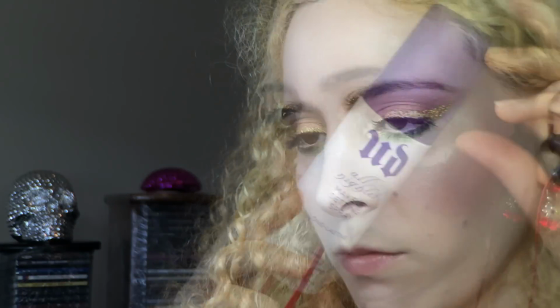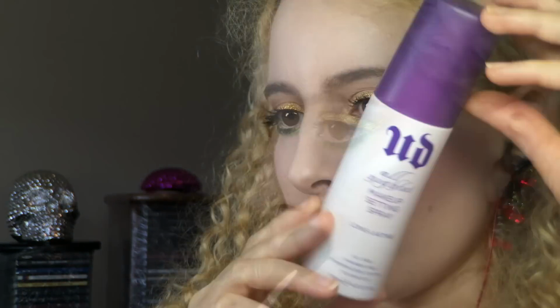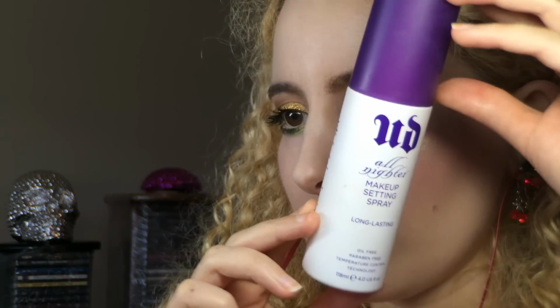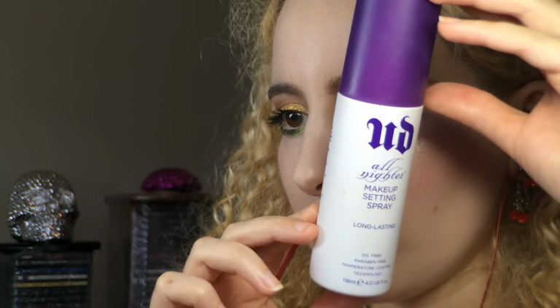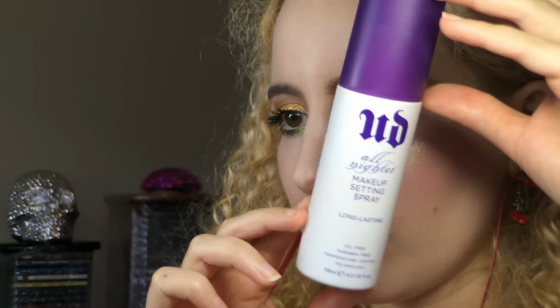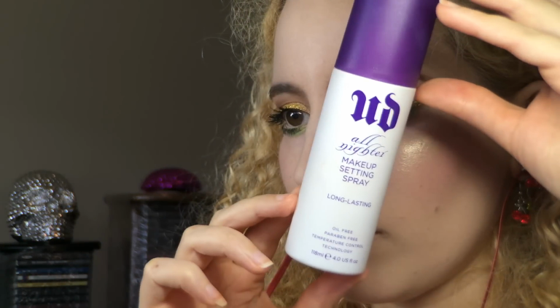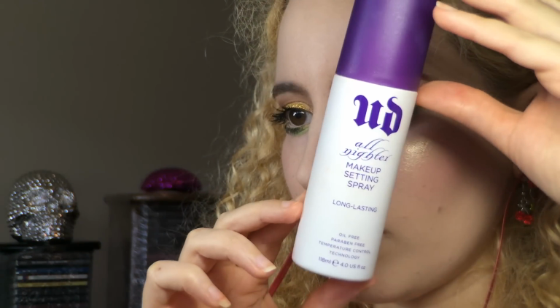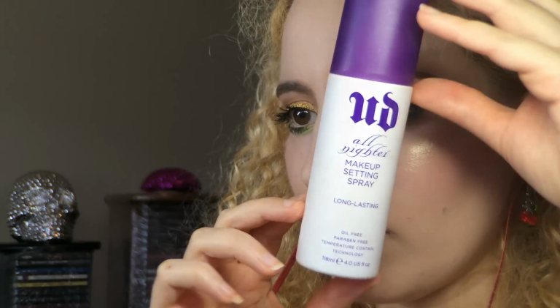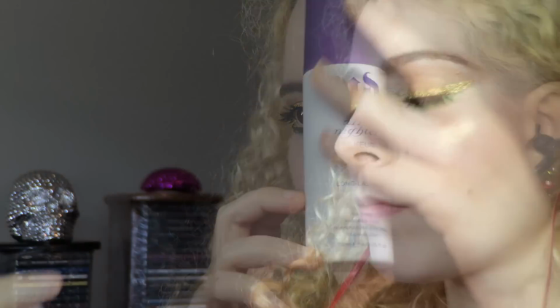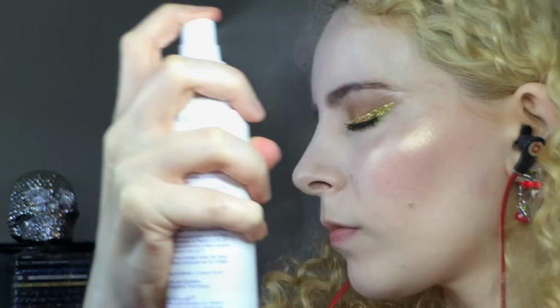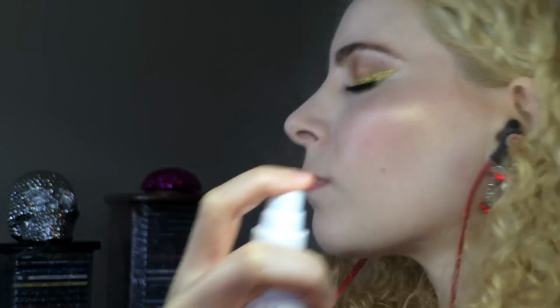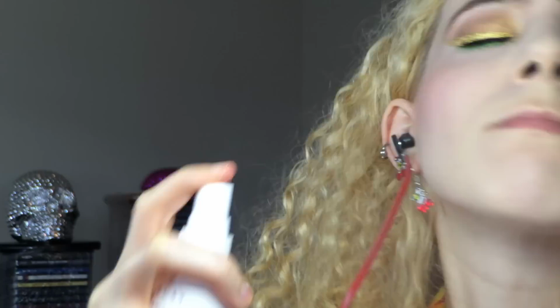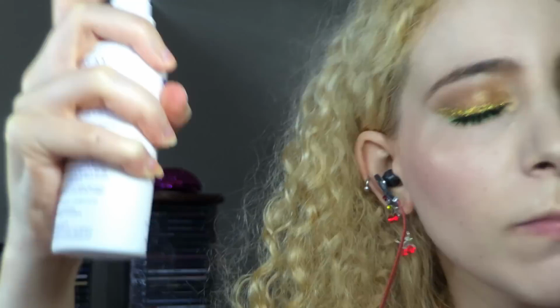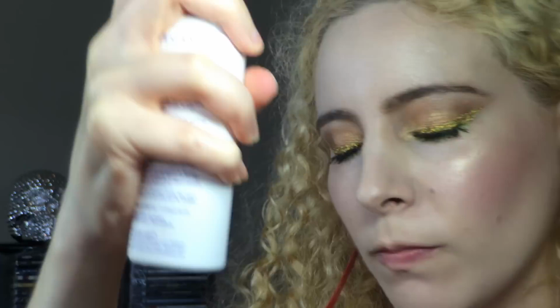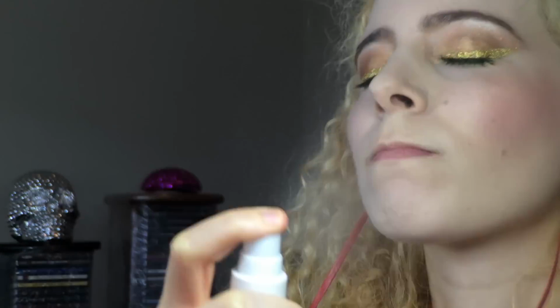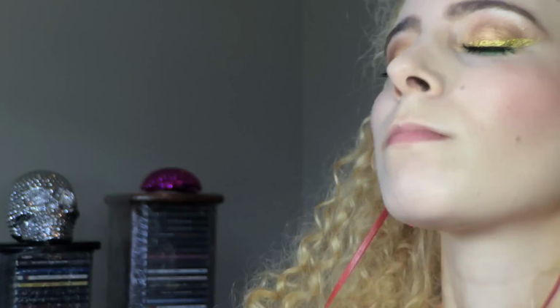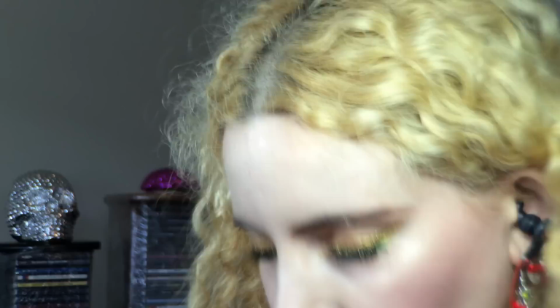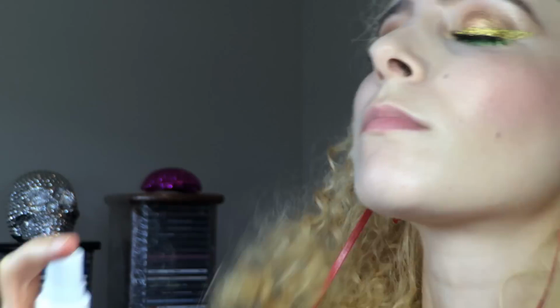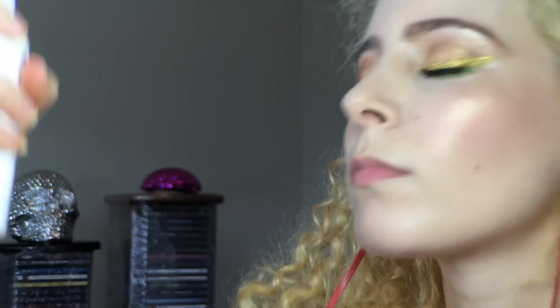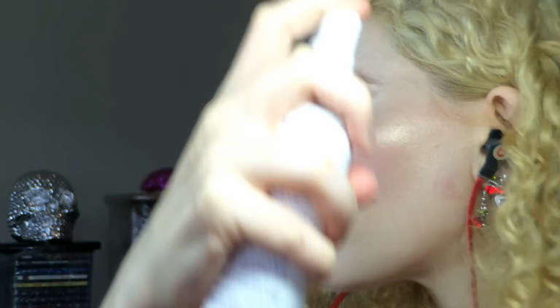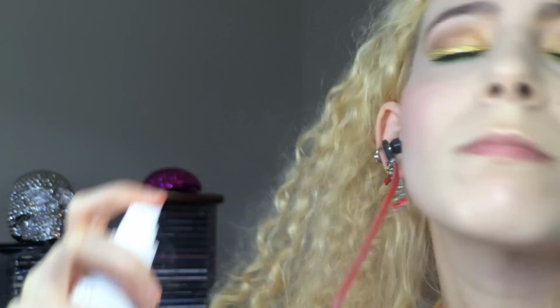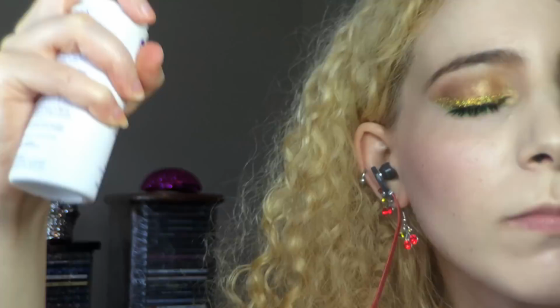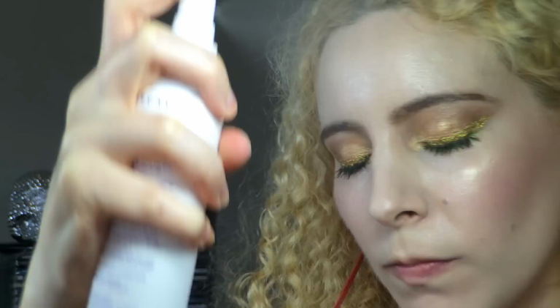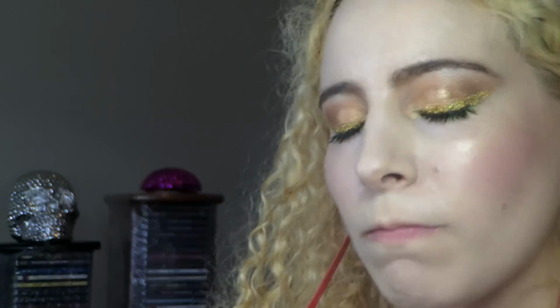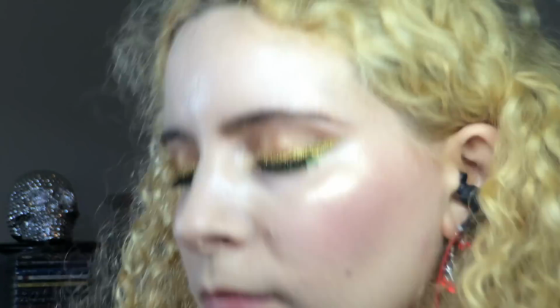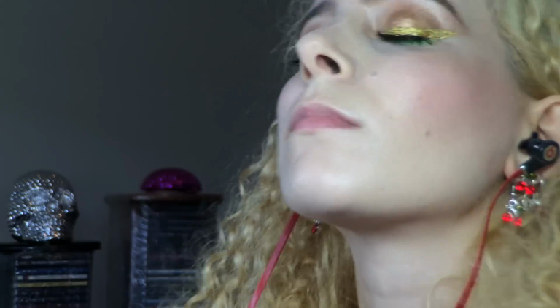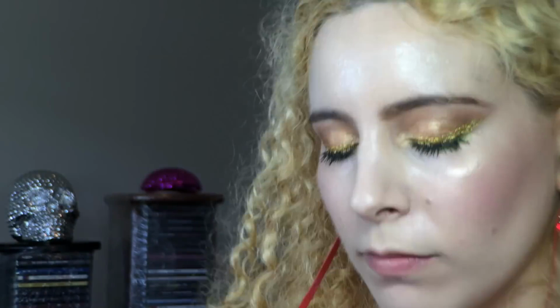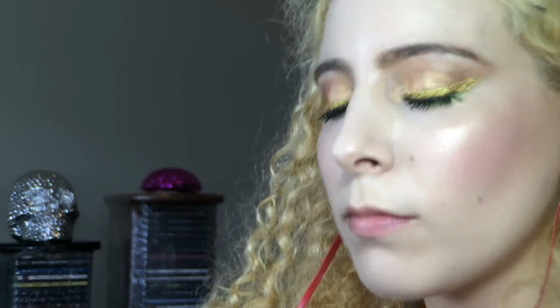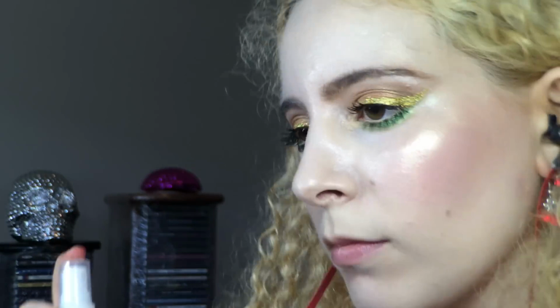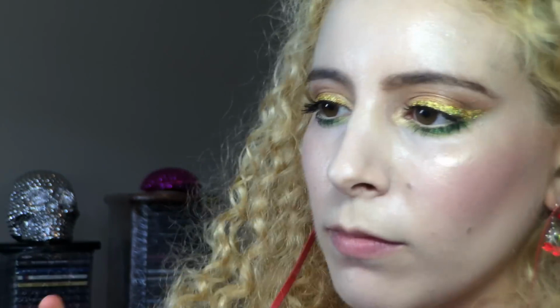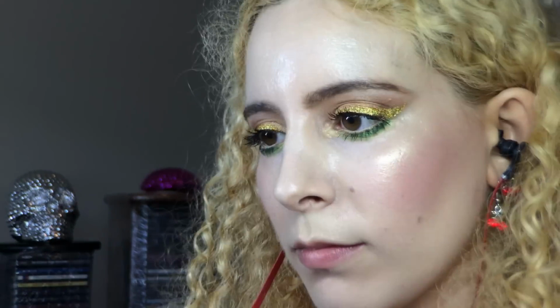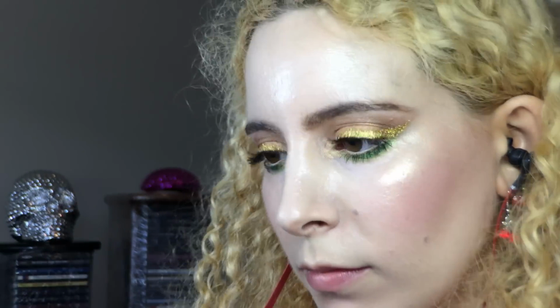To set my face up for the whole evening, I used Urban Decay All Nighter Setting Spray and head-banged into the mist.